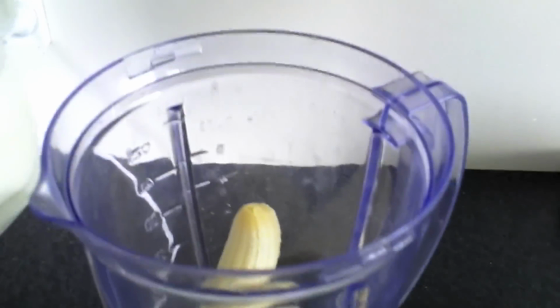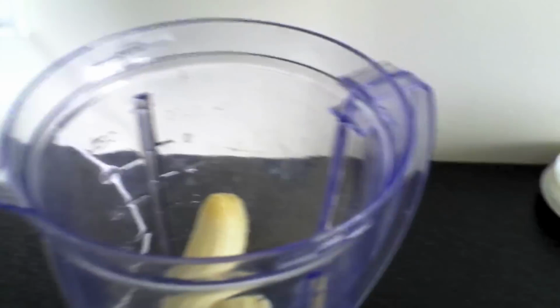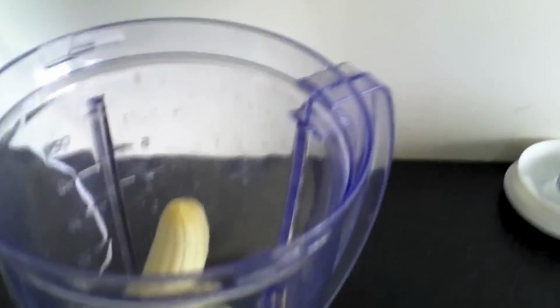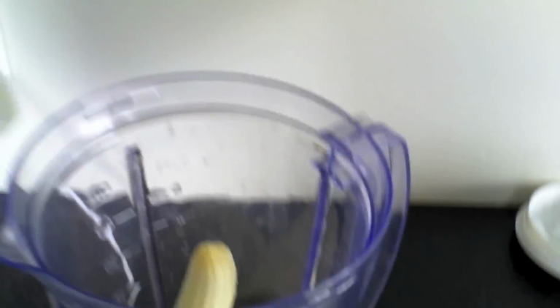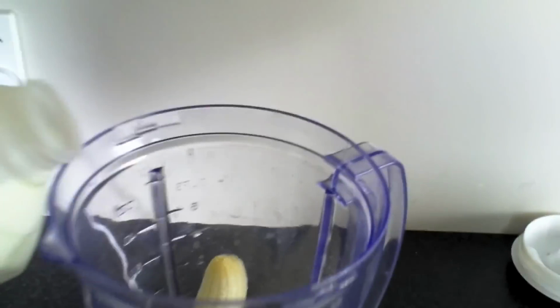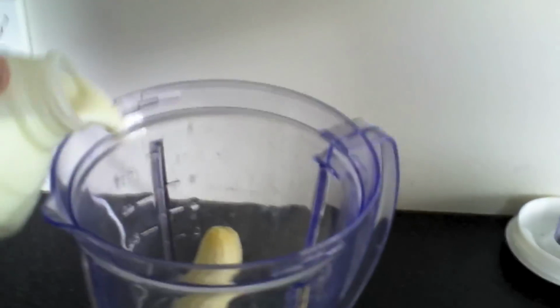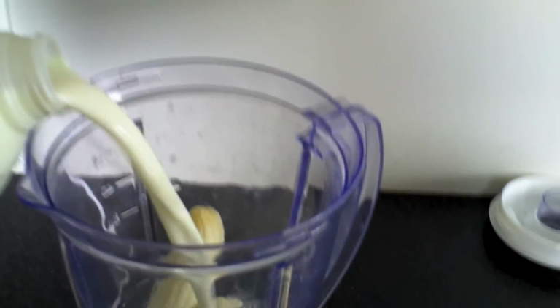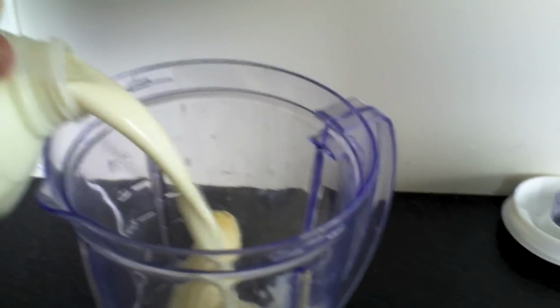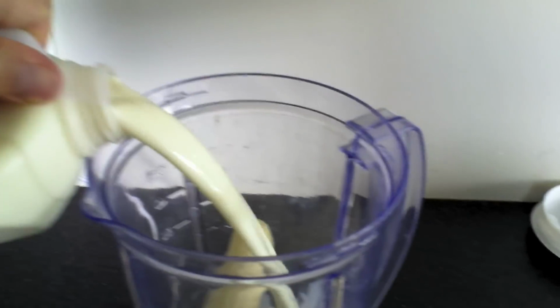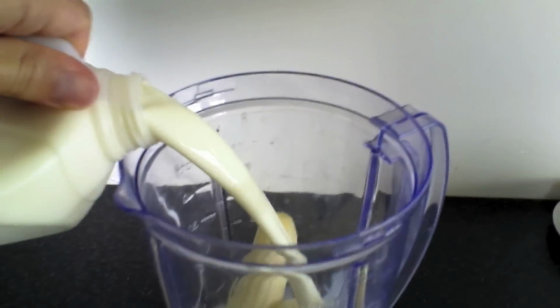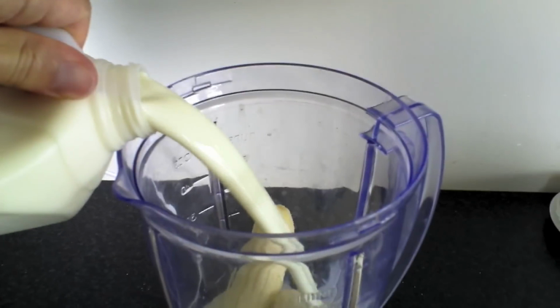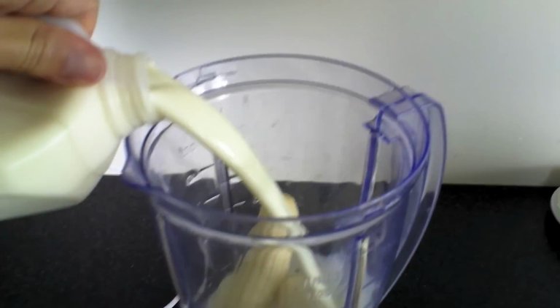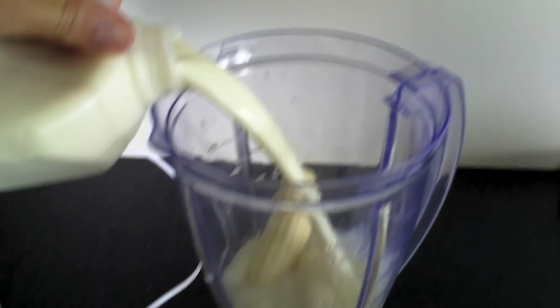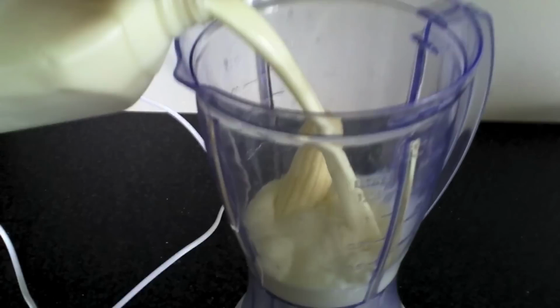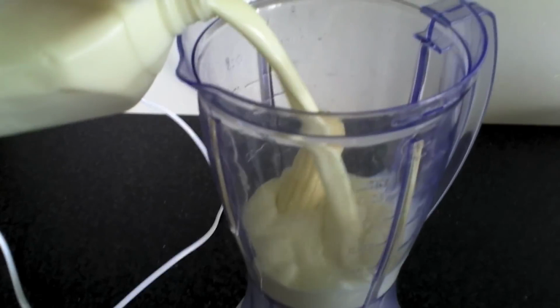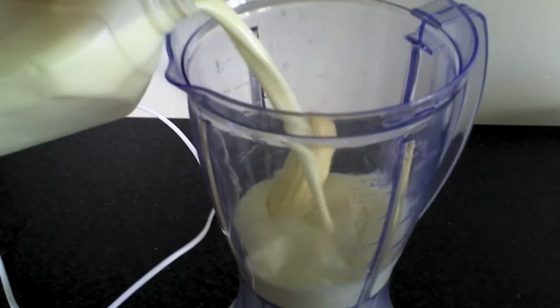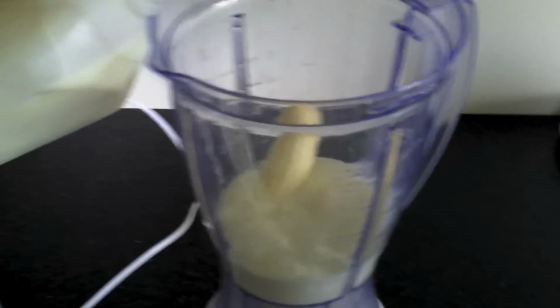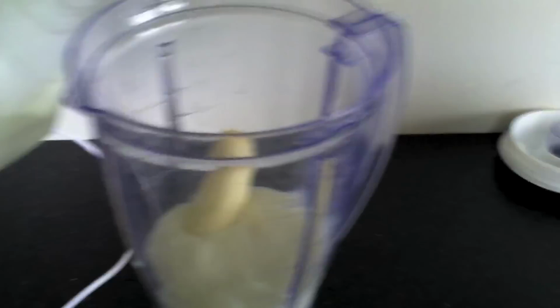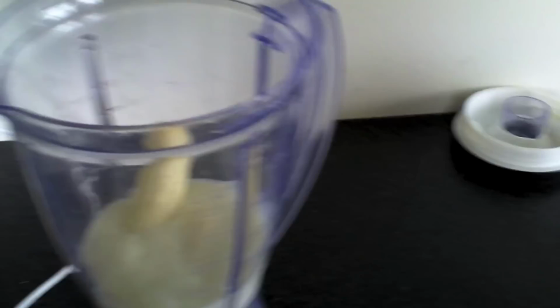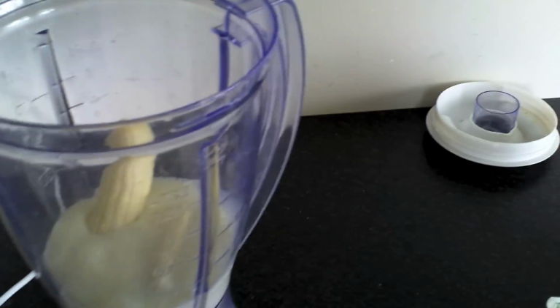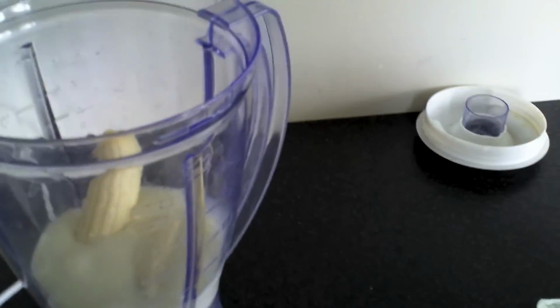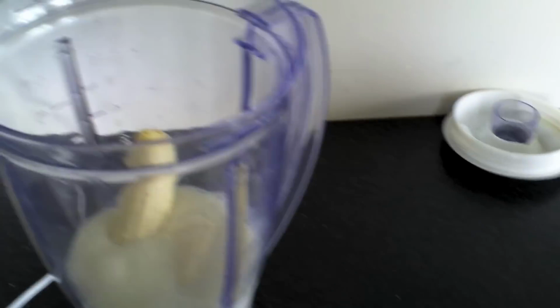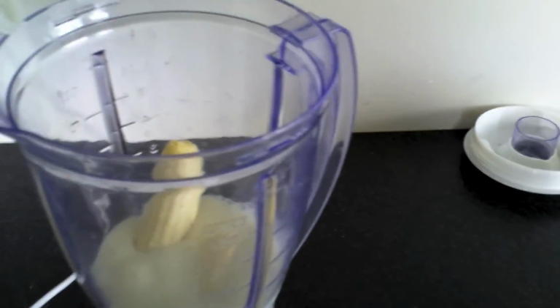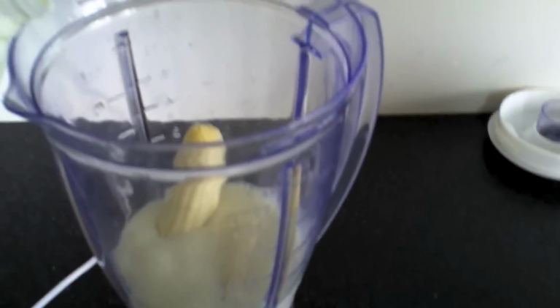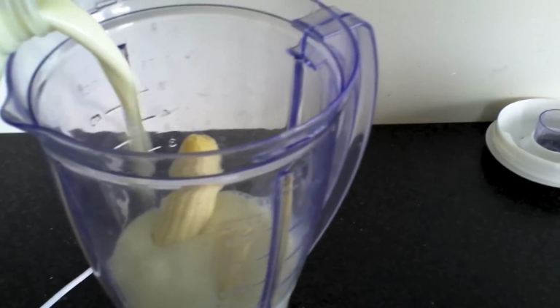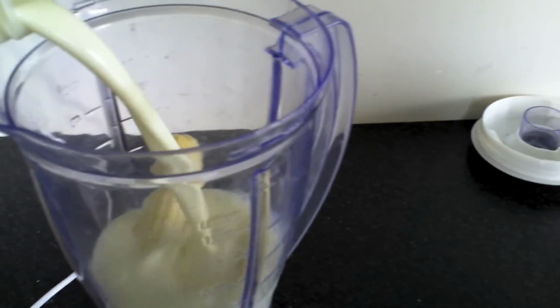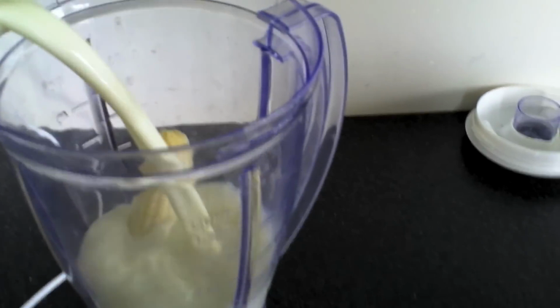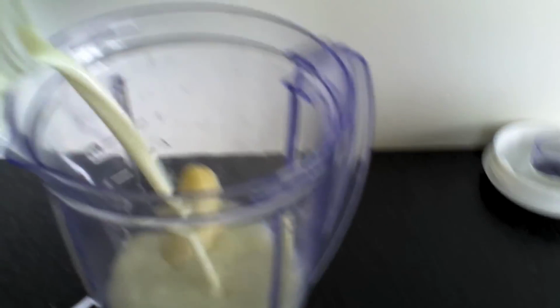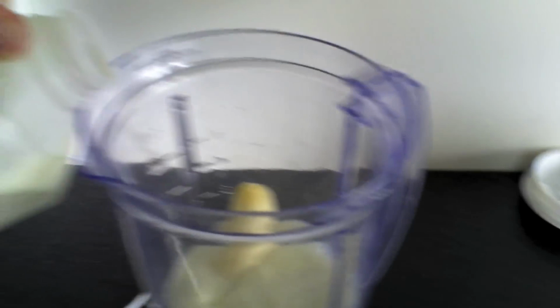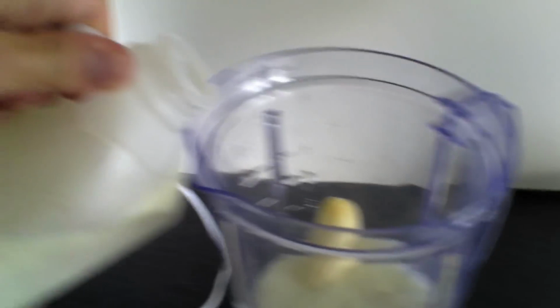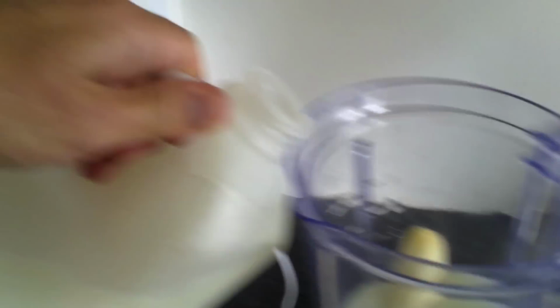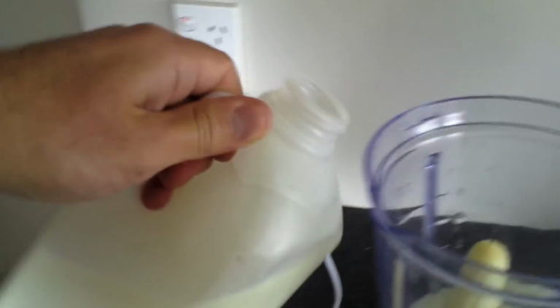Excellent. Now add a bit of milk — here we go. Add a bit of milk. Yep, oops — that's good. Yep, a bit more, beautiful.